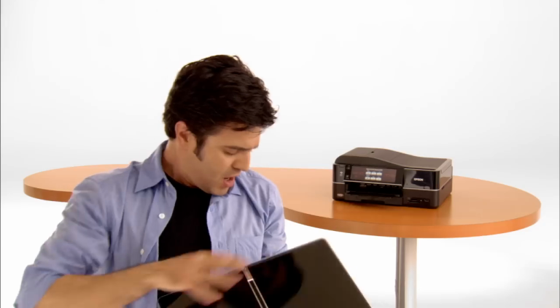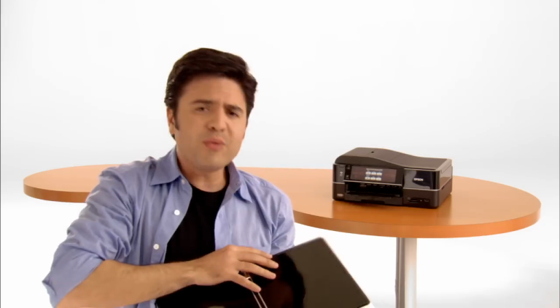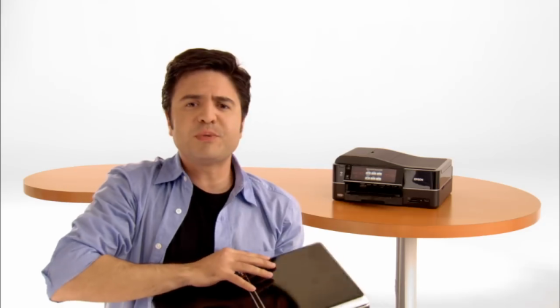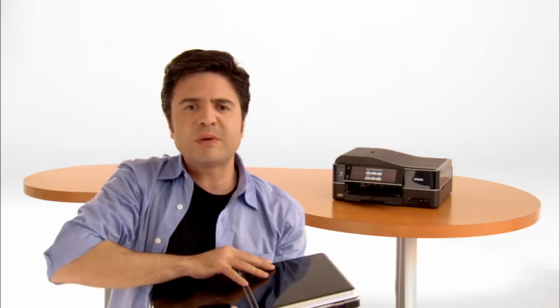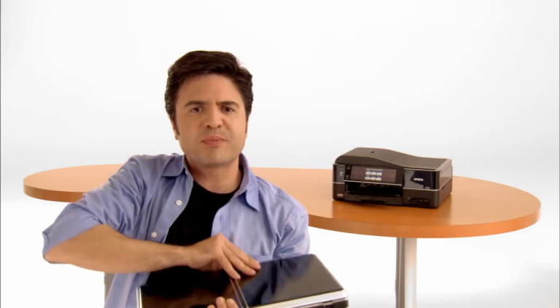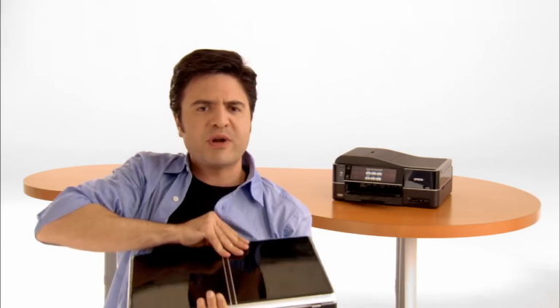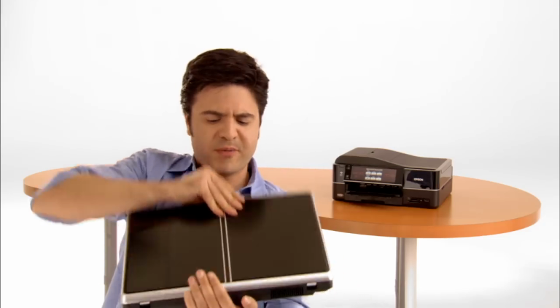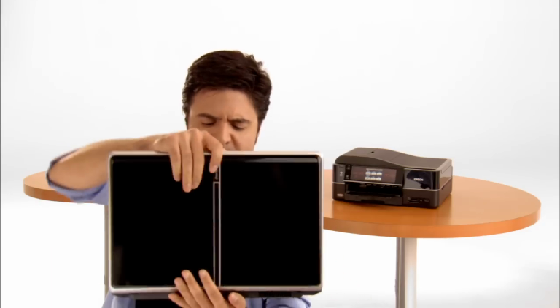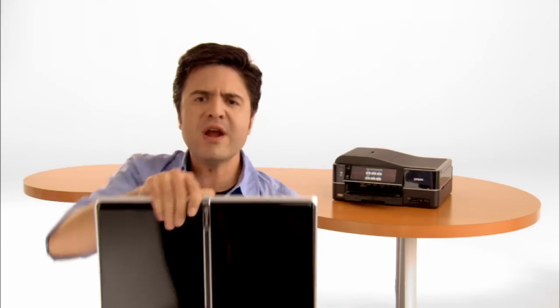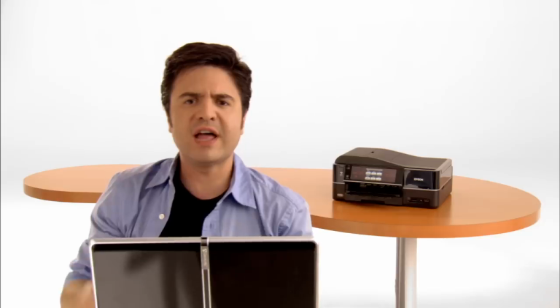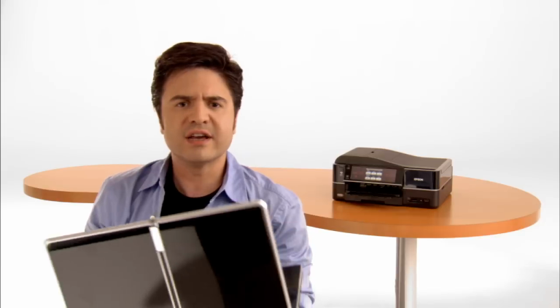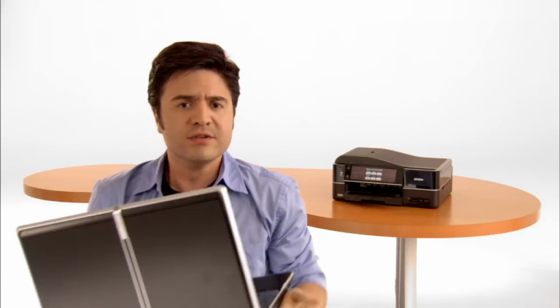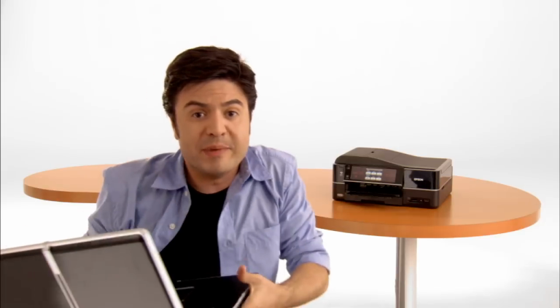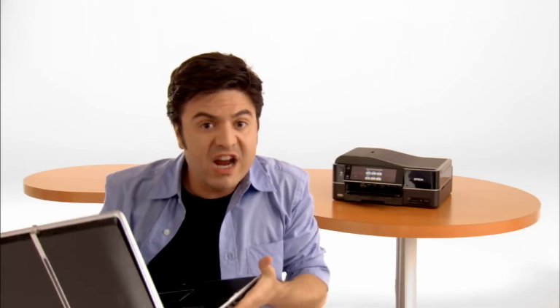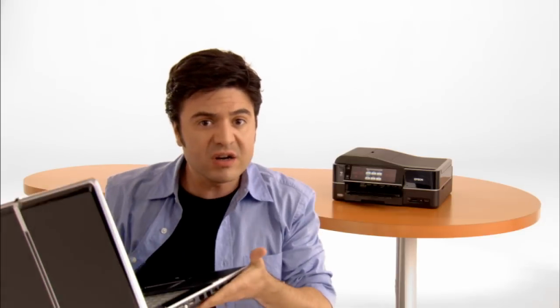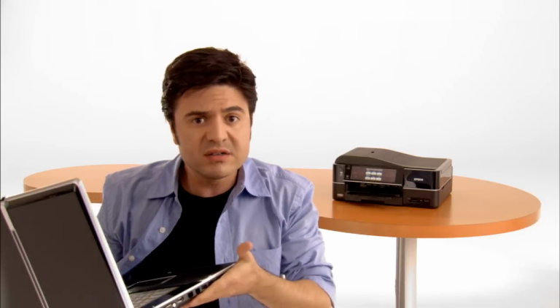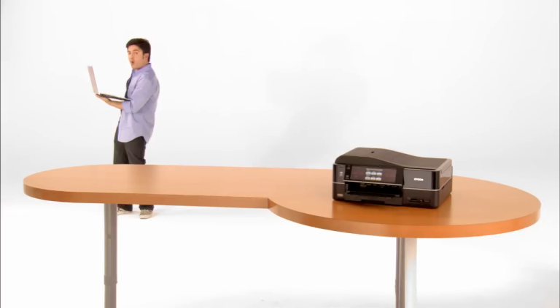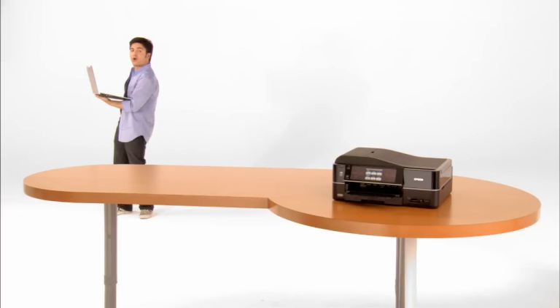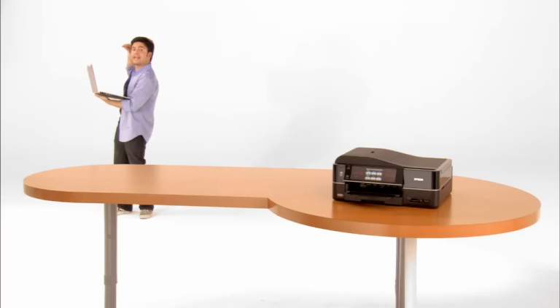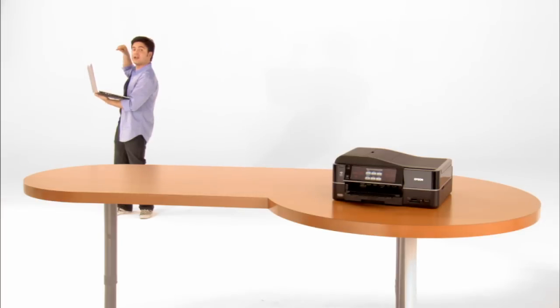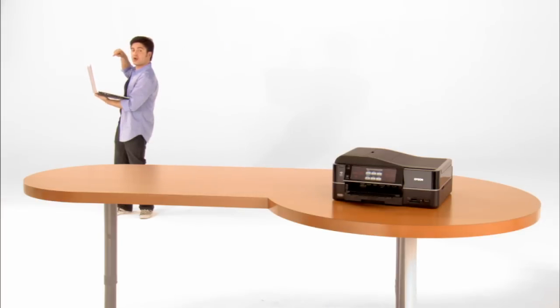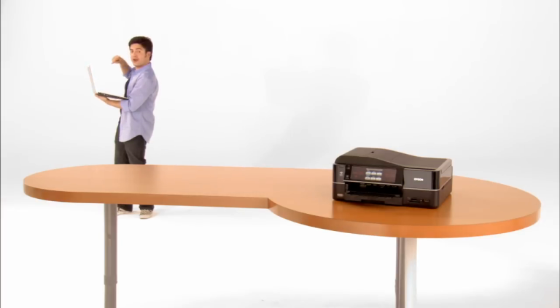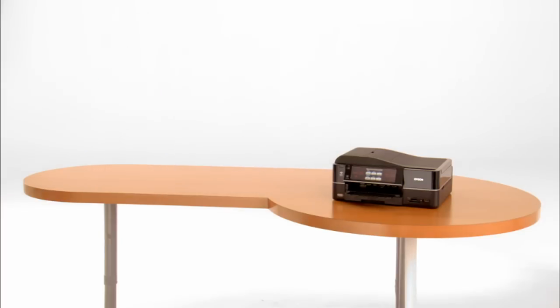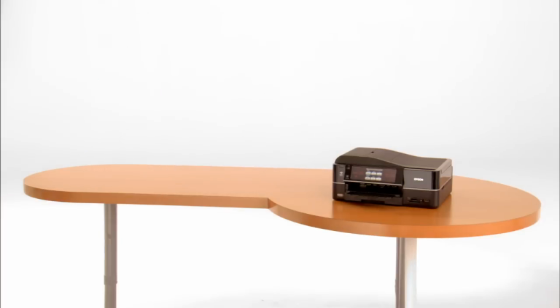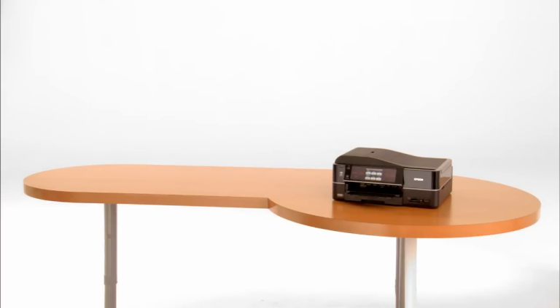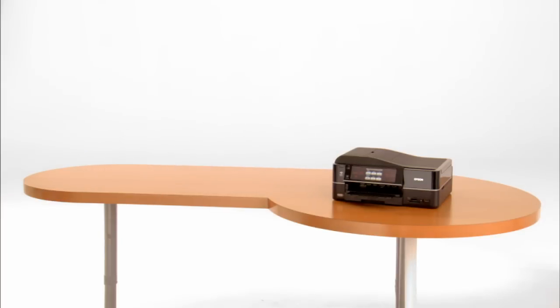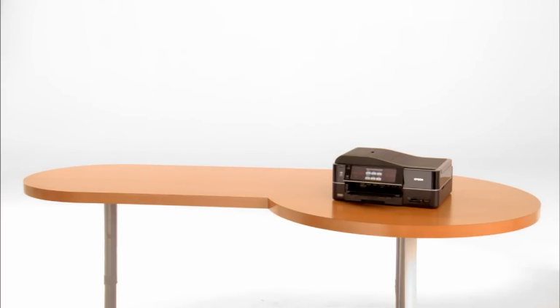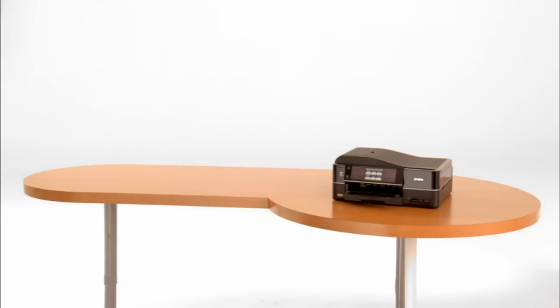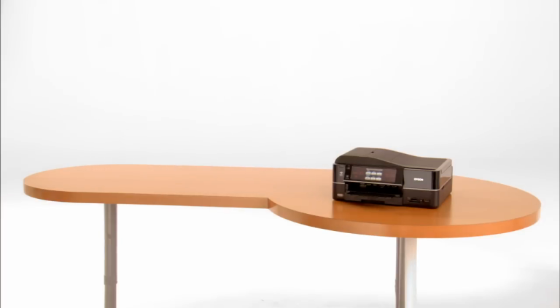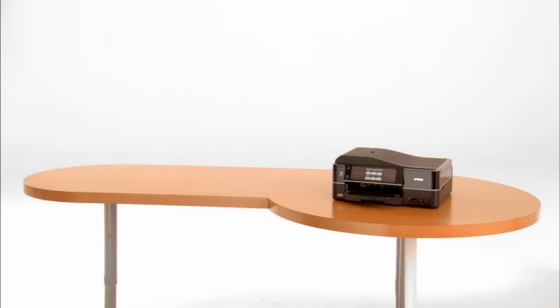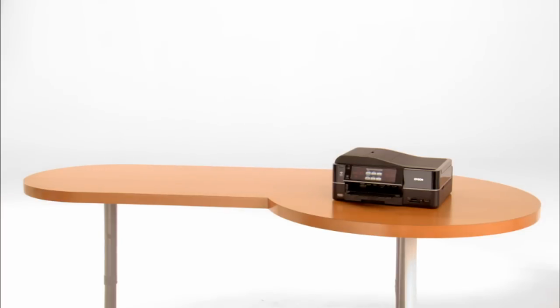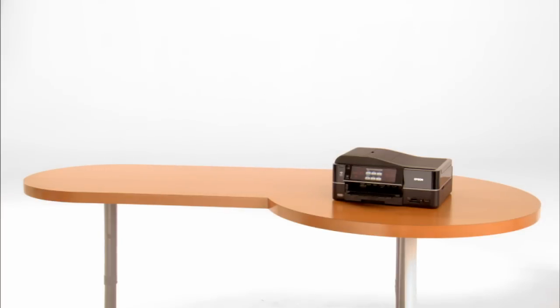Aren't we supposed to be able to print from anywhere? Like from here? Or here? Or here? Or even over here?